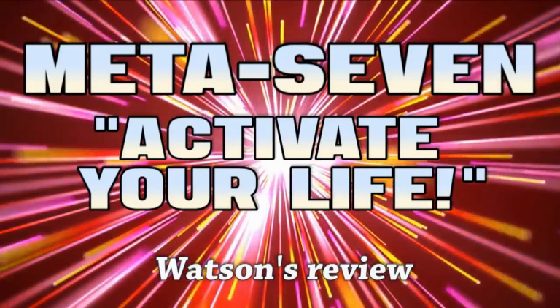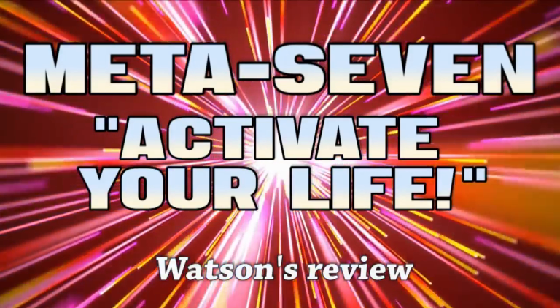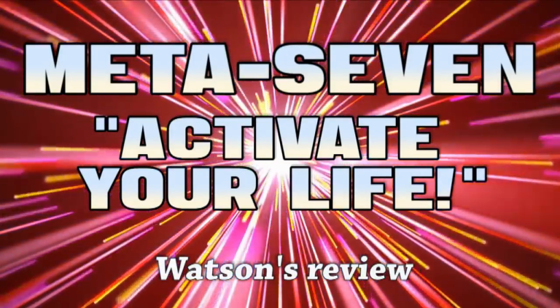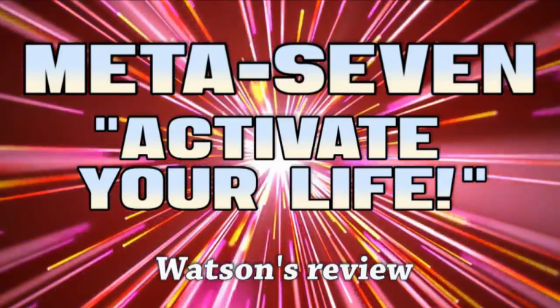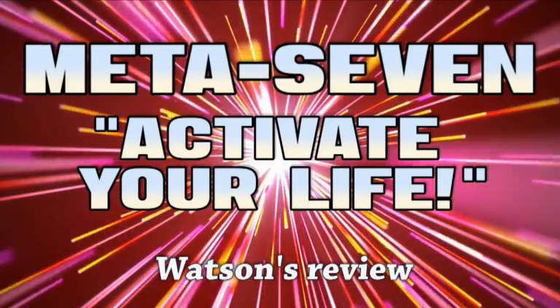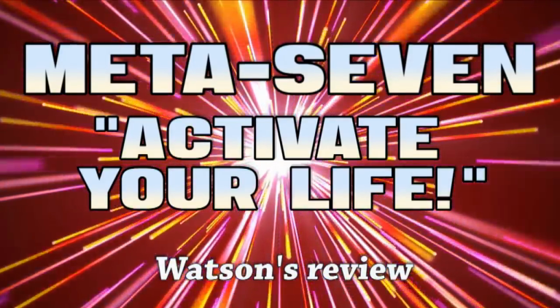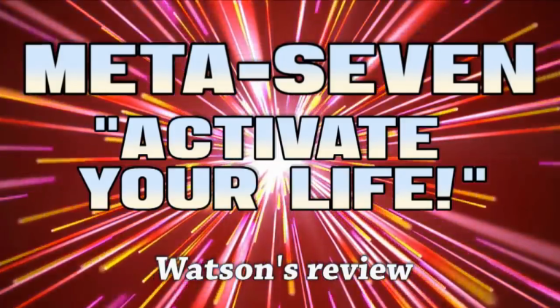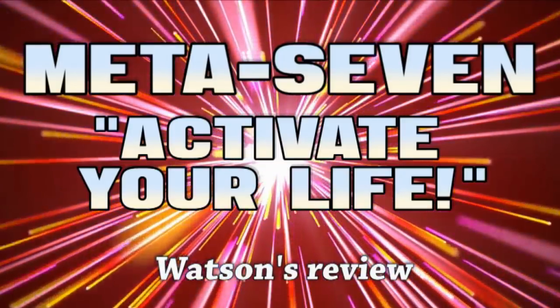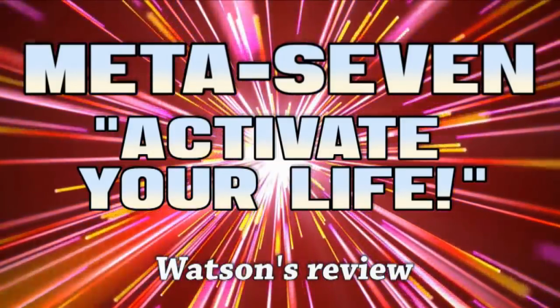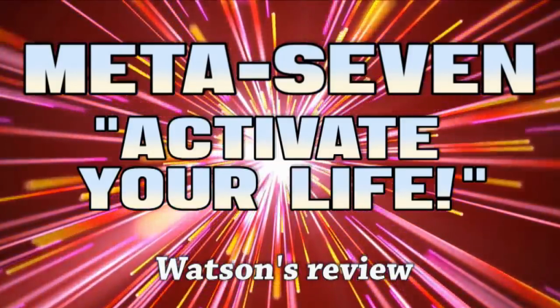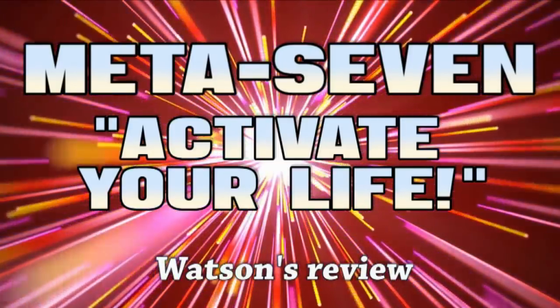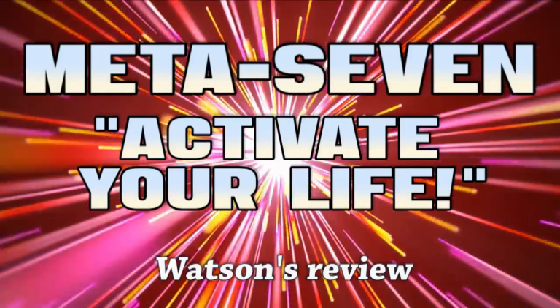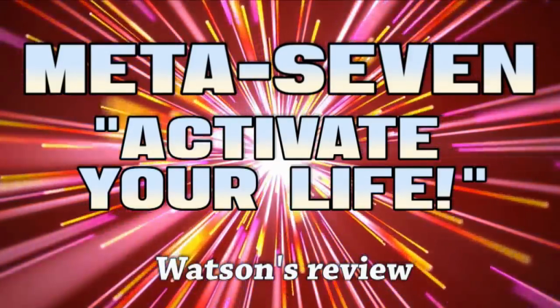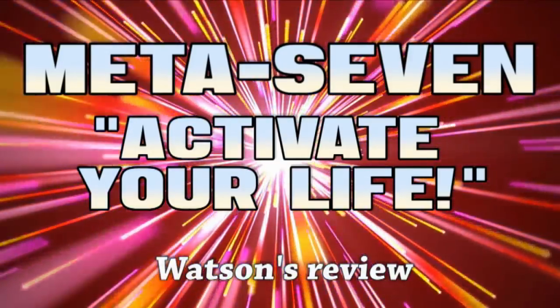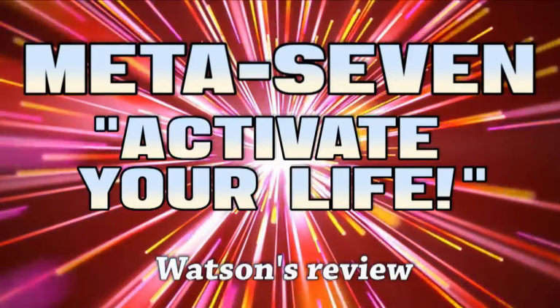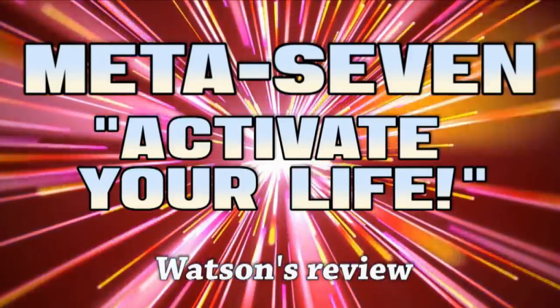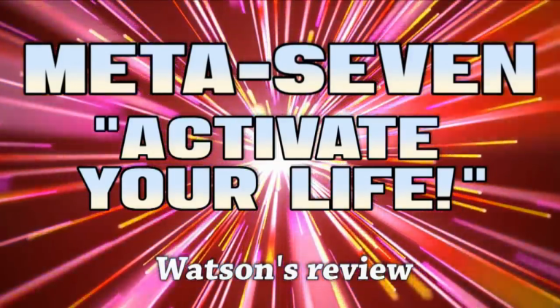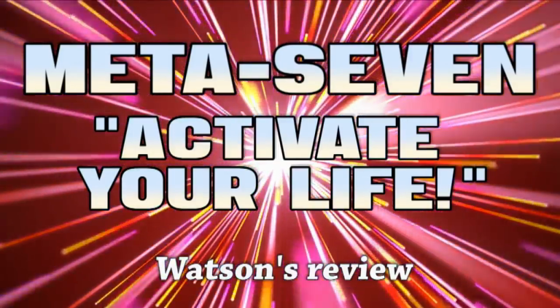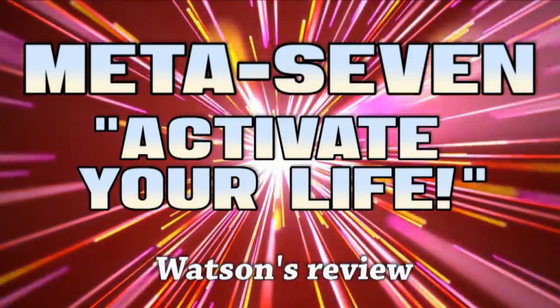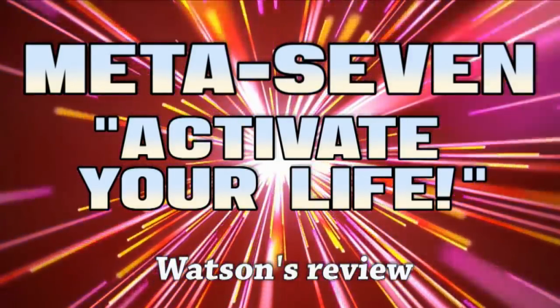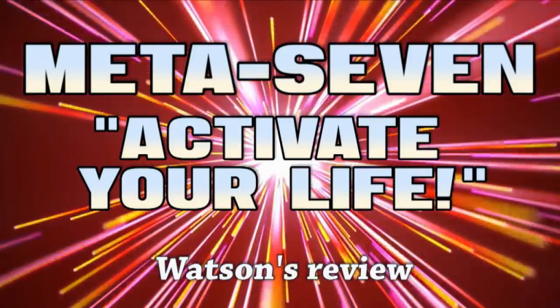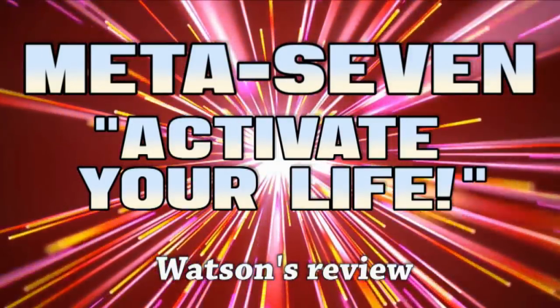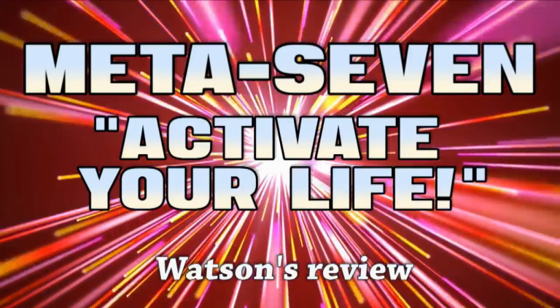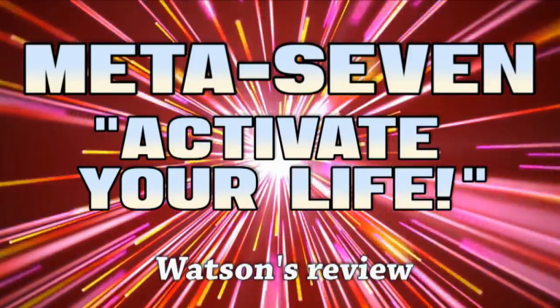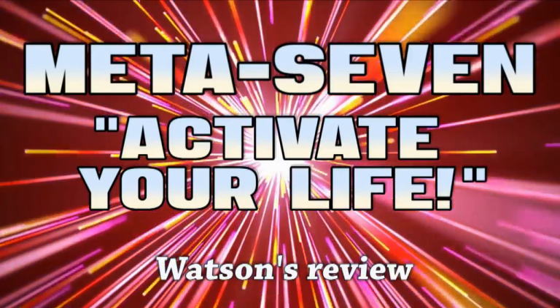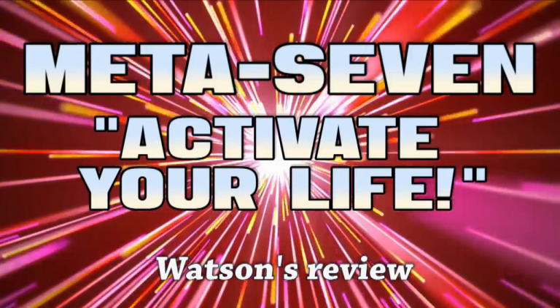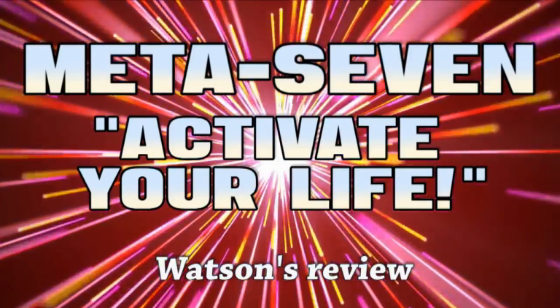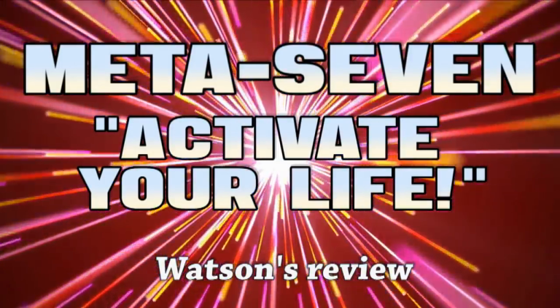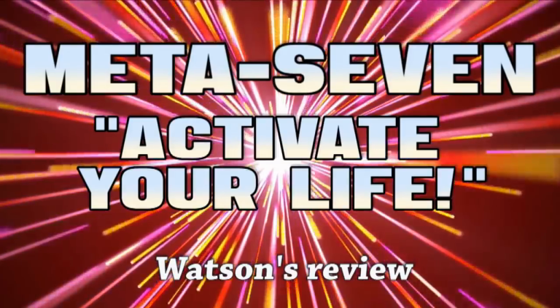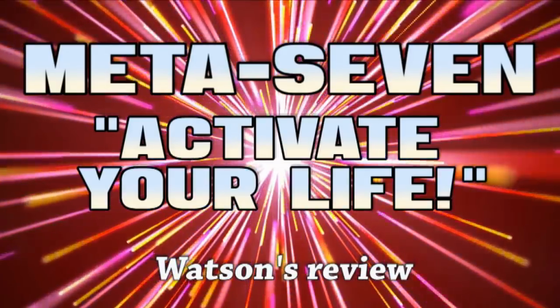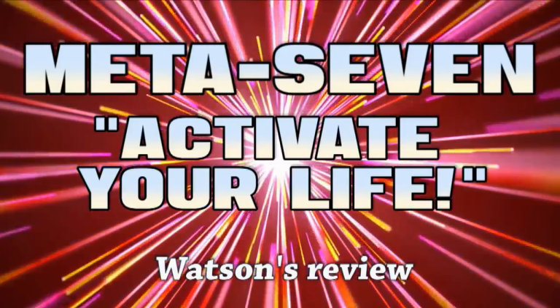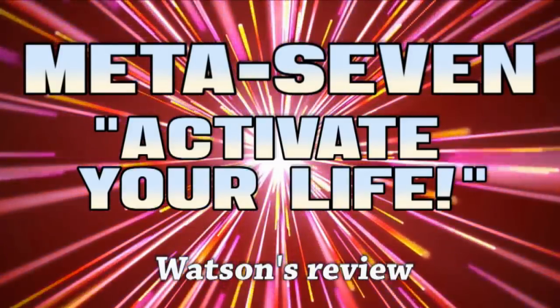I intentionally avoided Dr. Gilmore's and others' testimonials because I wanted to do my own research and approach it with an open mind.